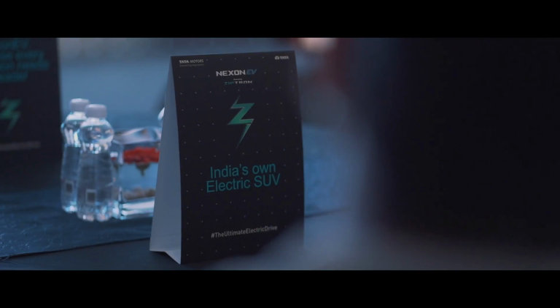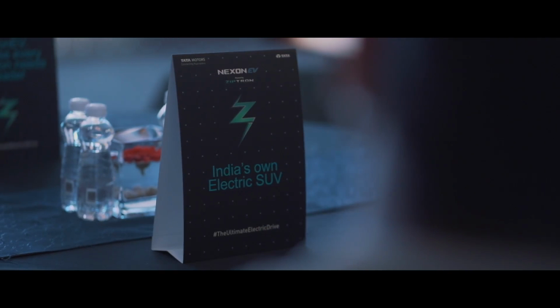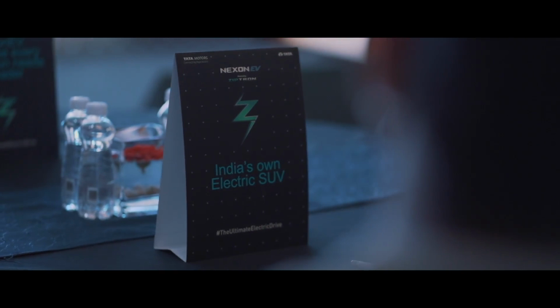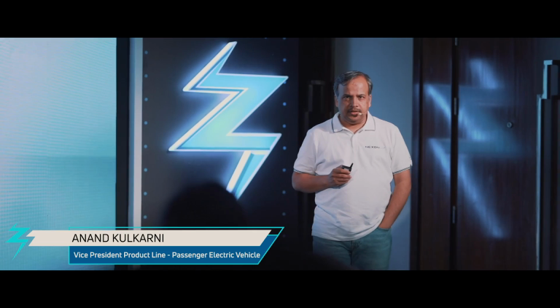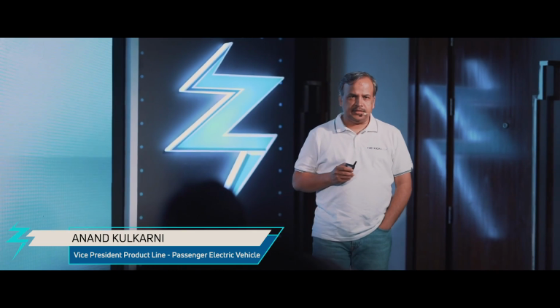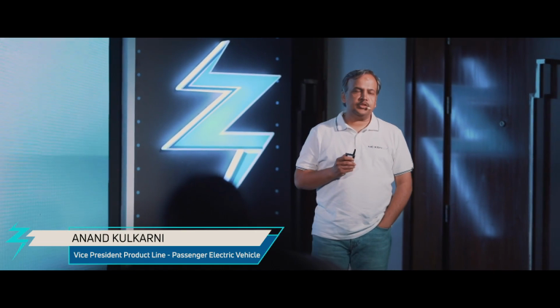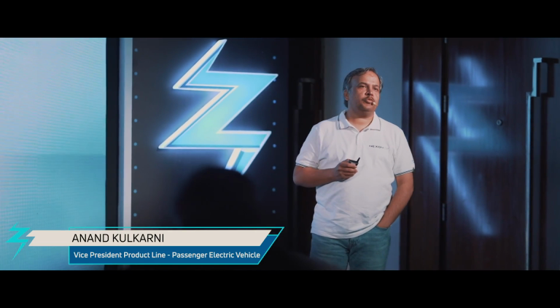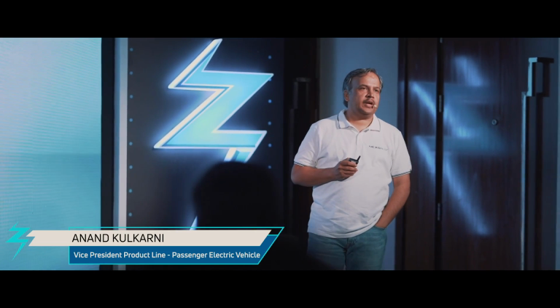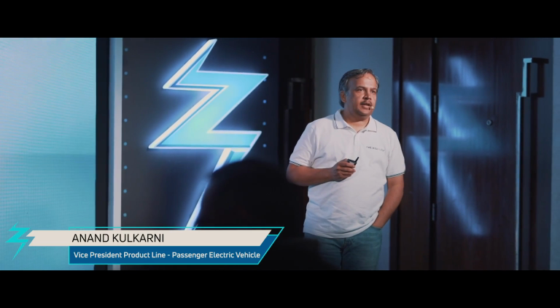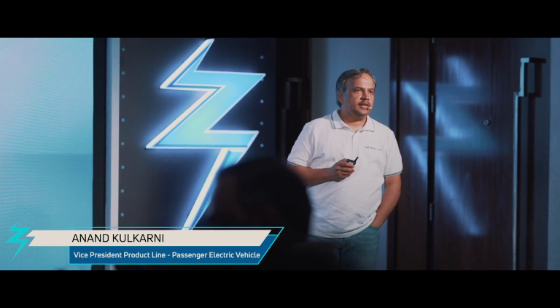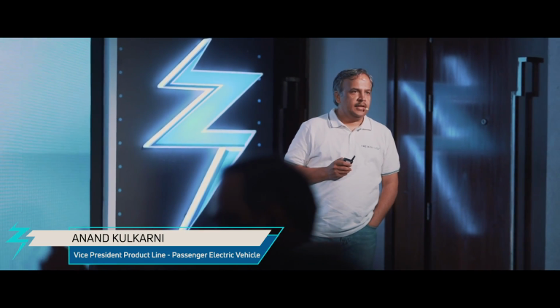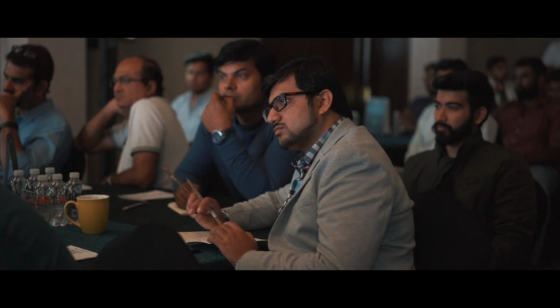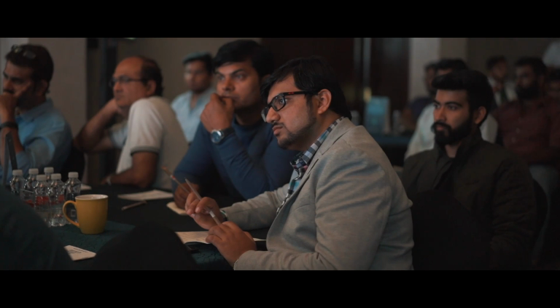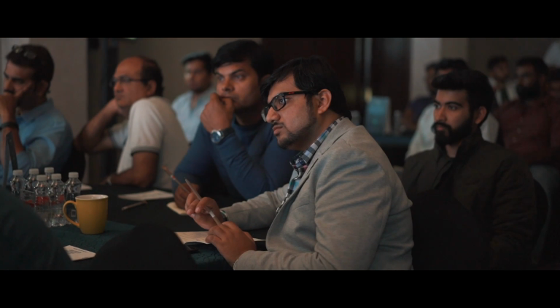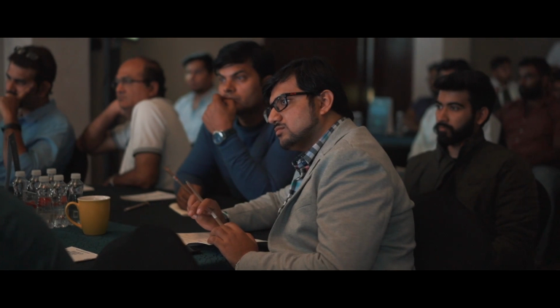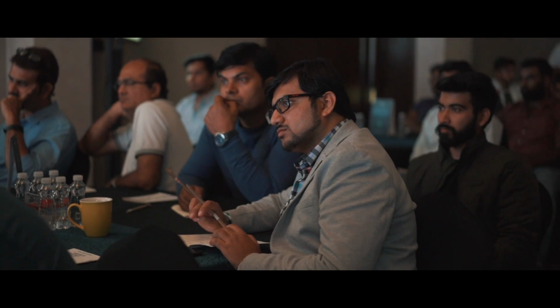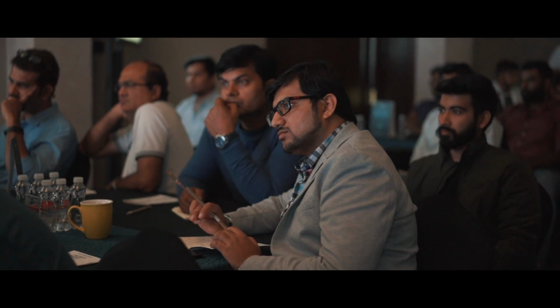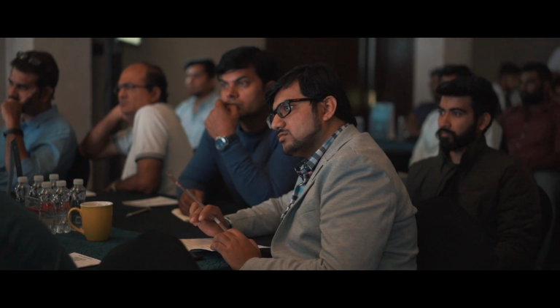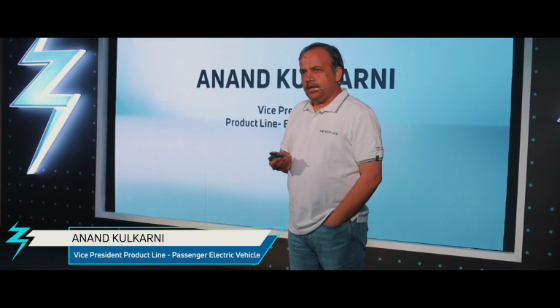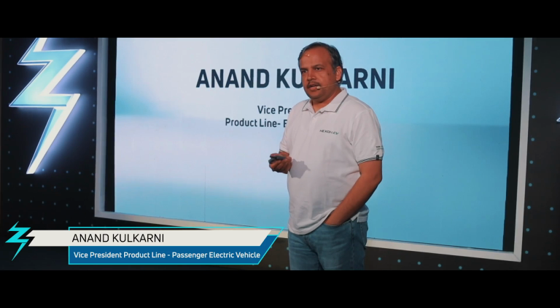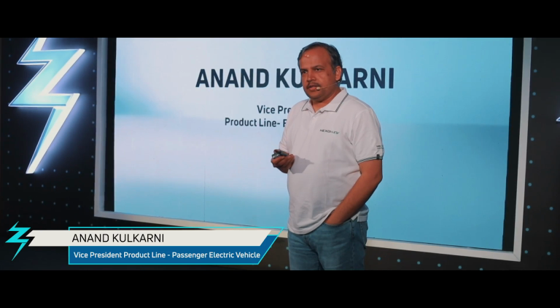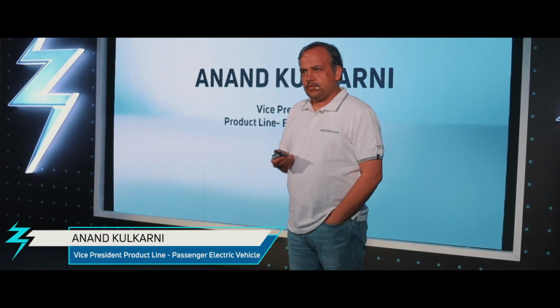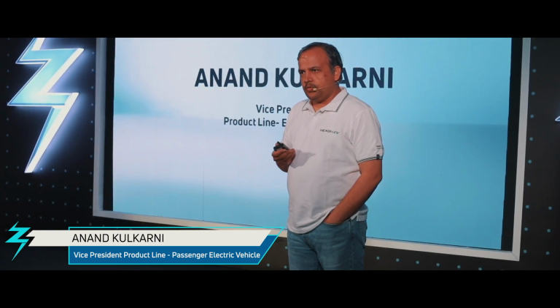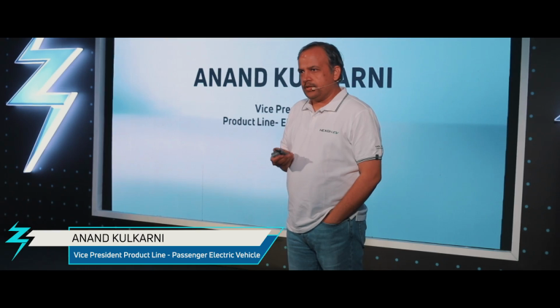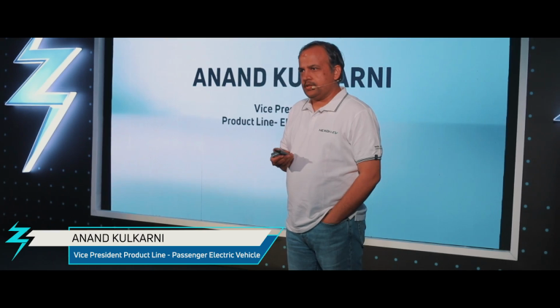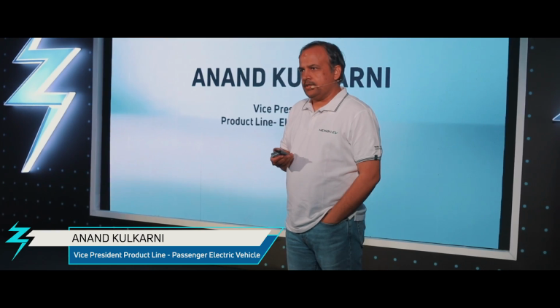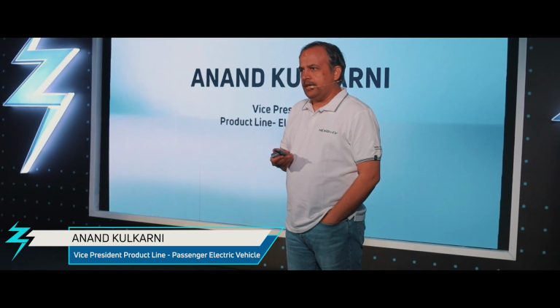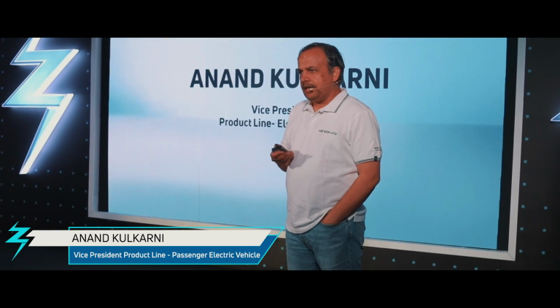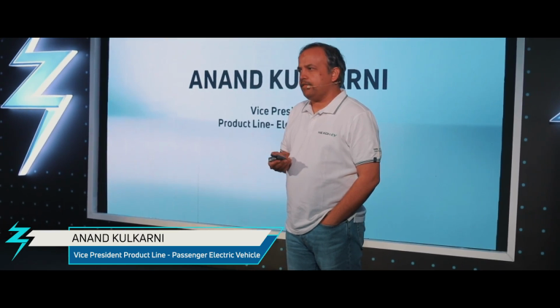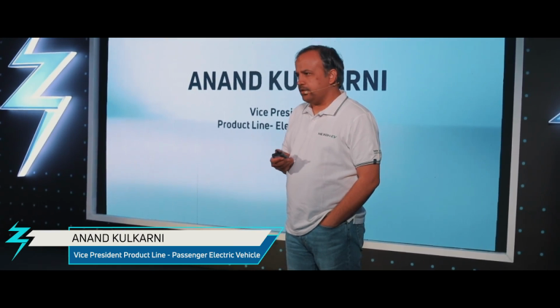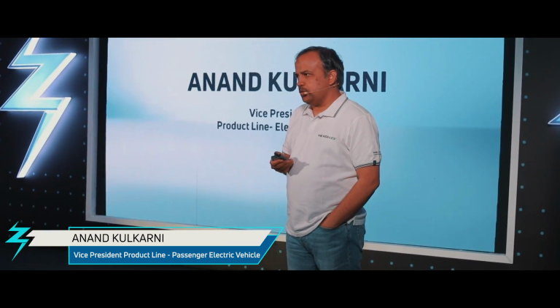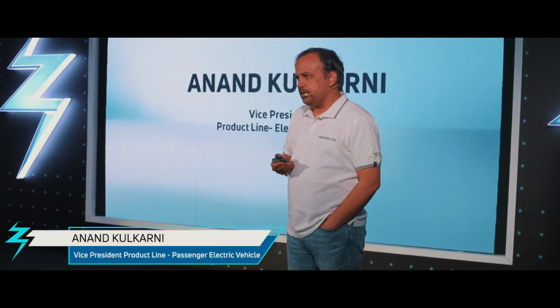It's a sense of pride that I'm able to represent India's first electric SUV.